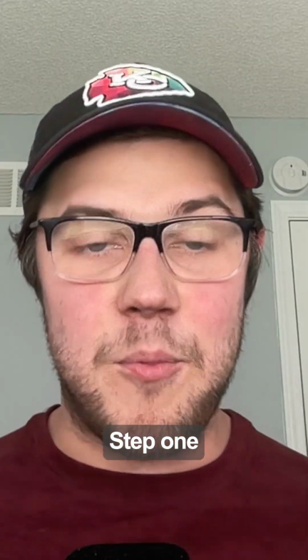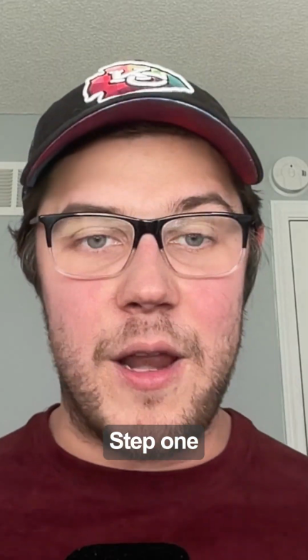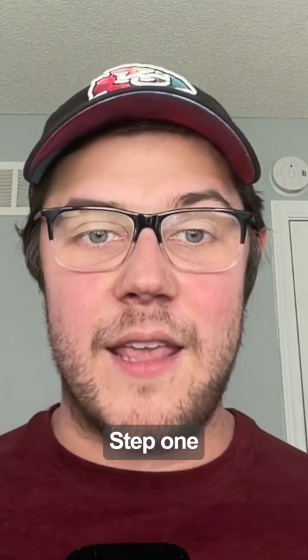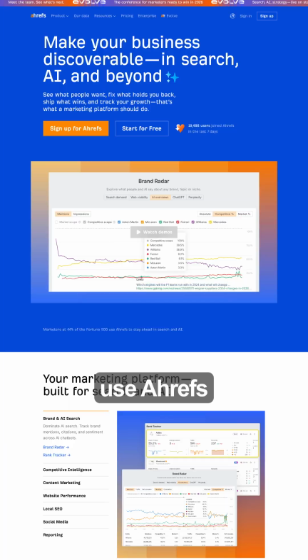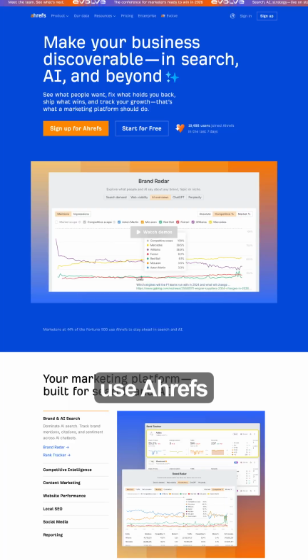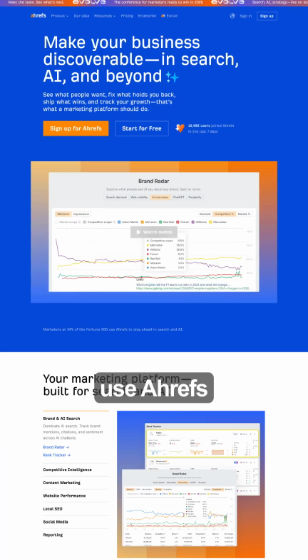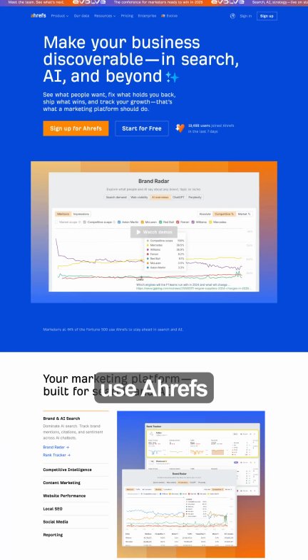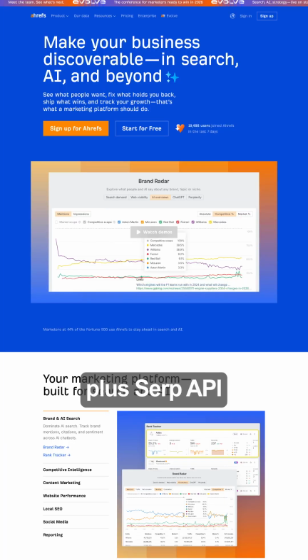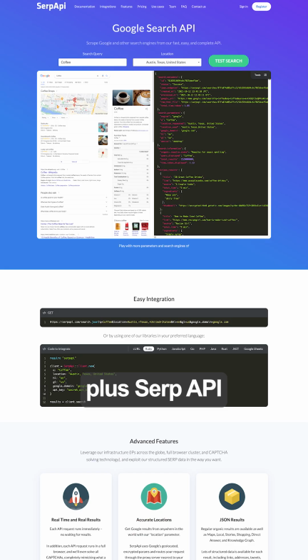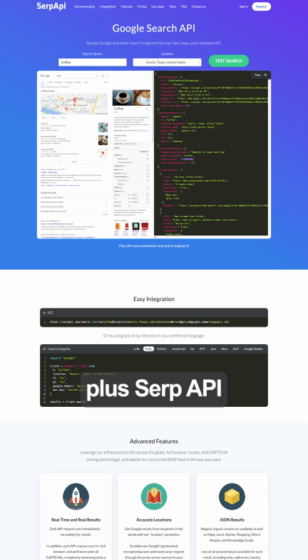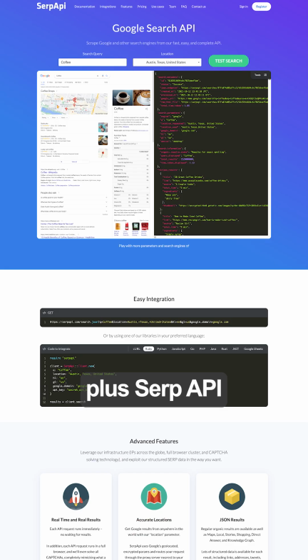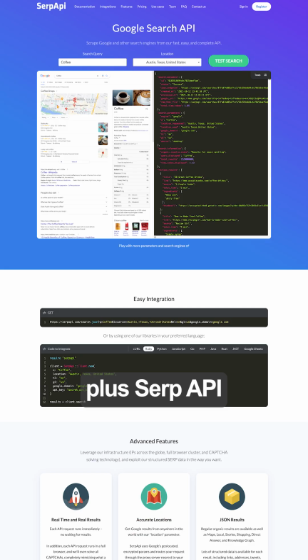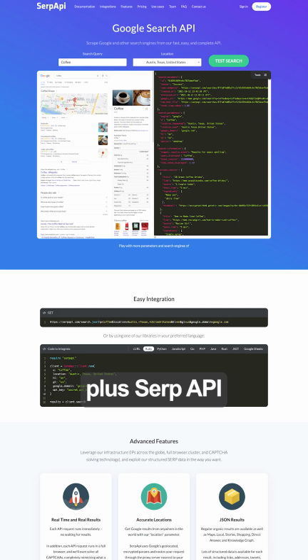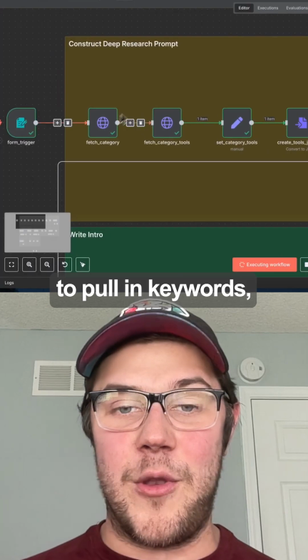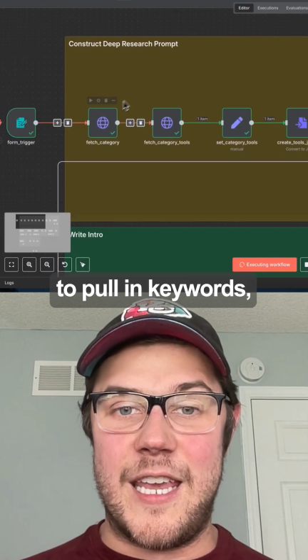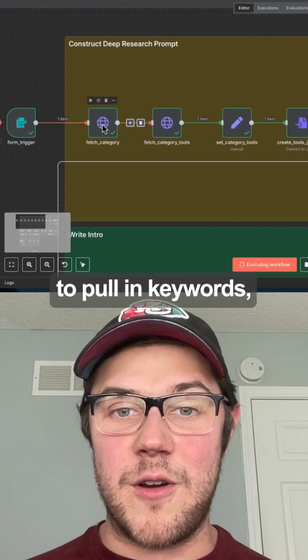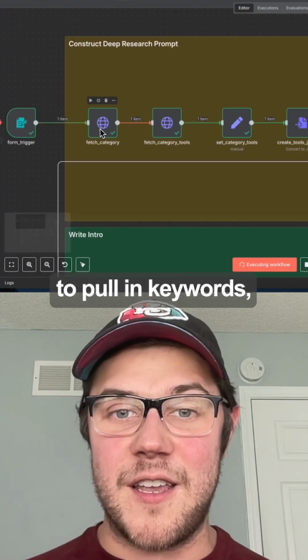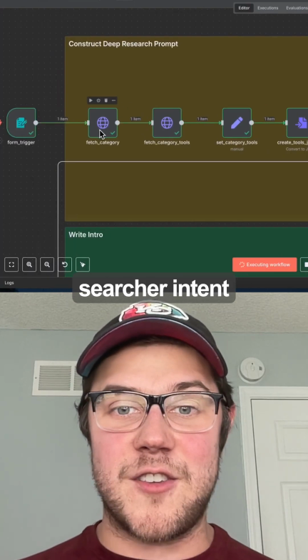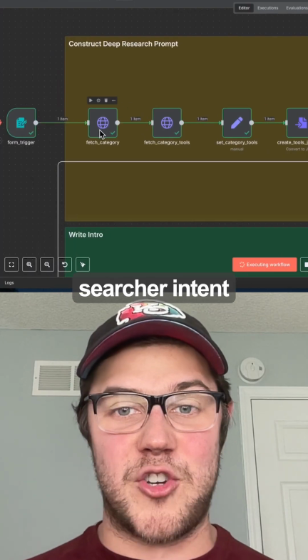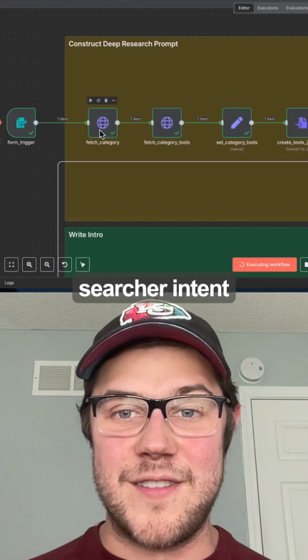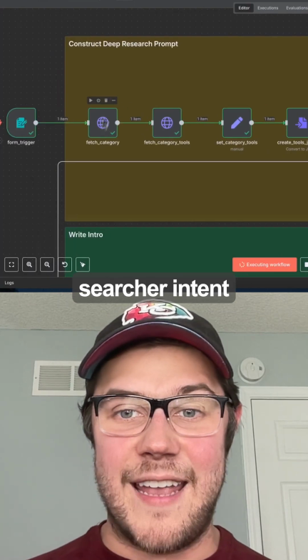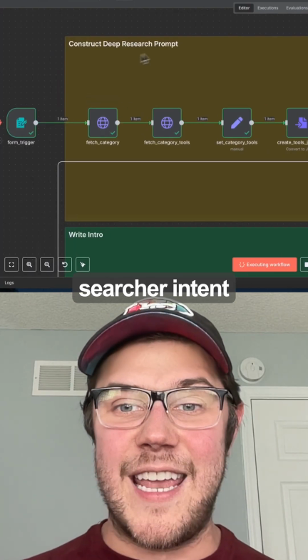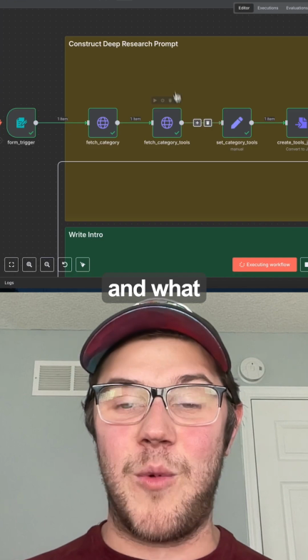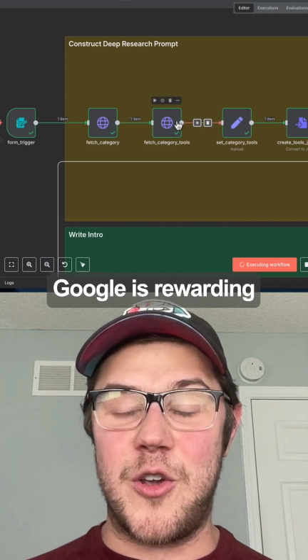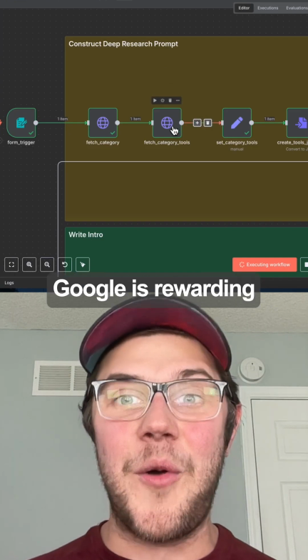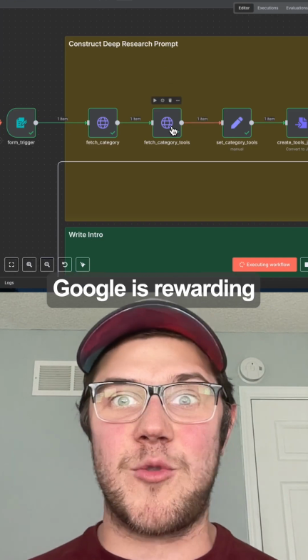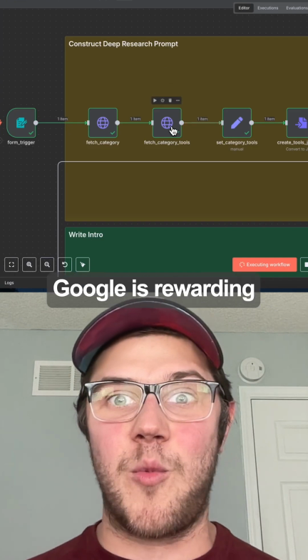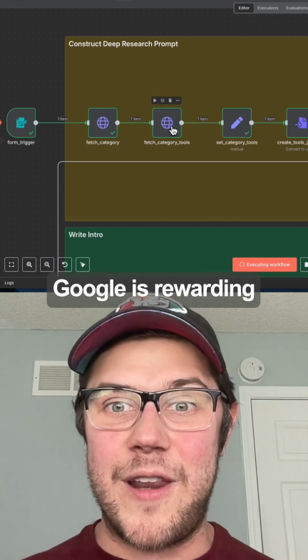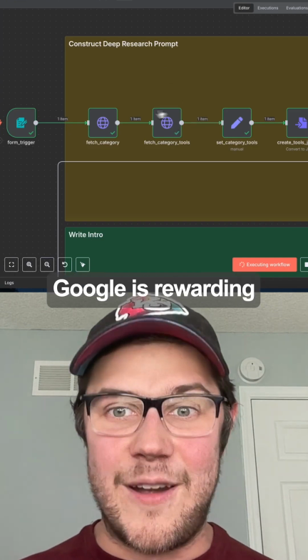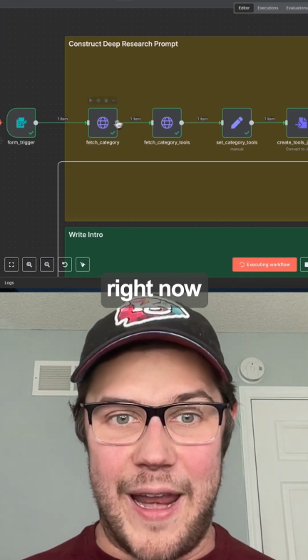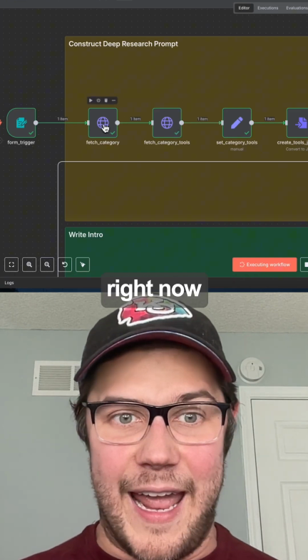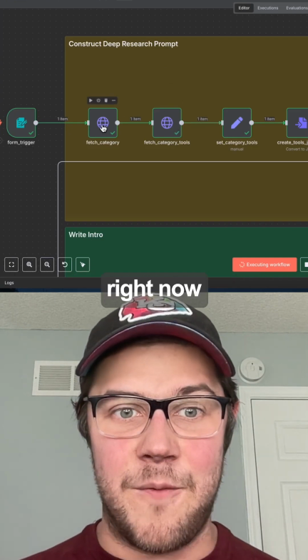Step 1: Use Ahrefs plus SERP API to pull in keywords, search intent, and what Google is rewarding right now.